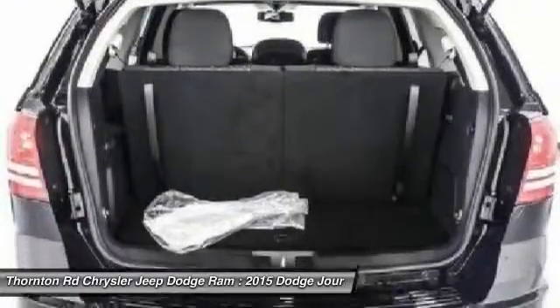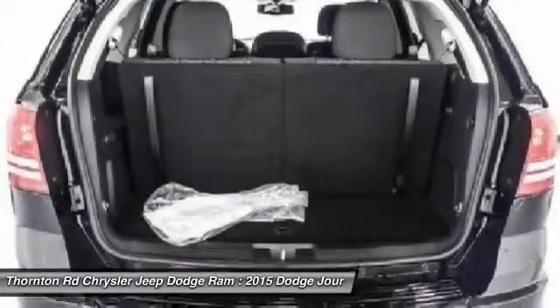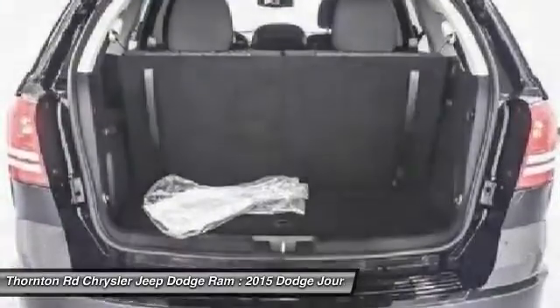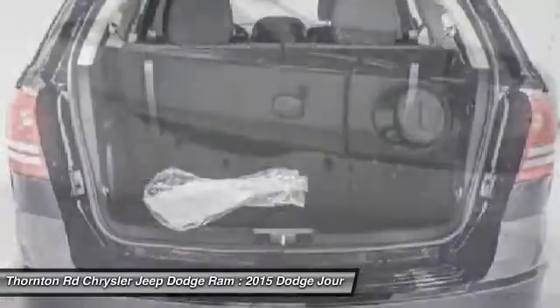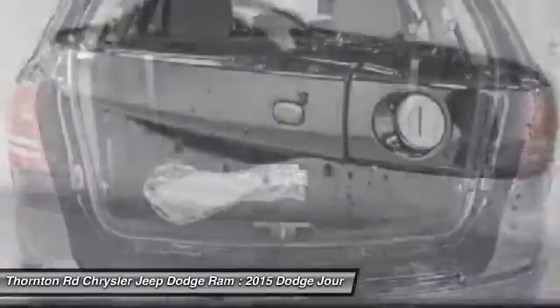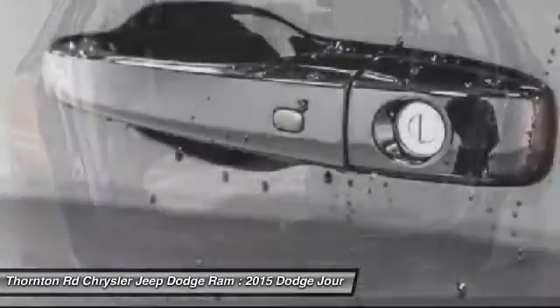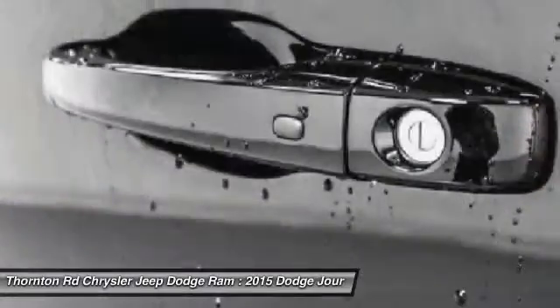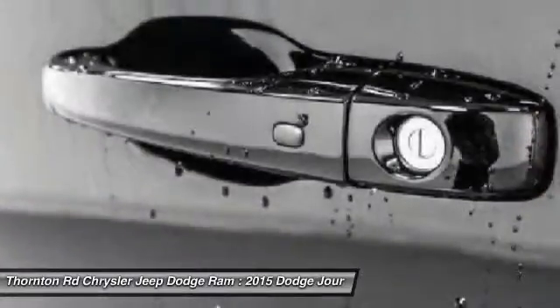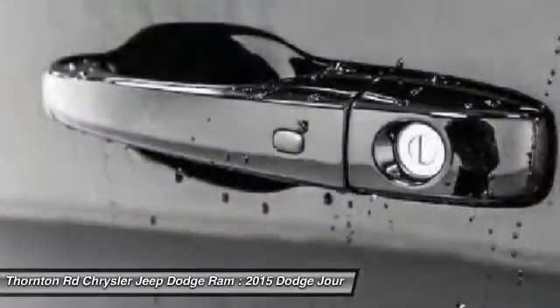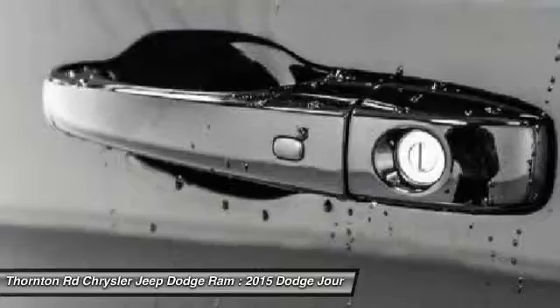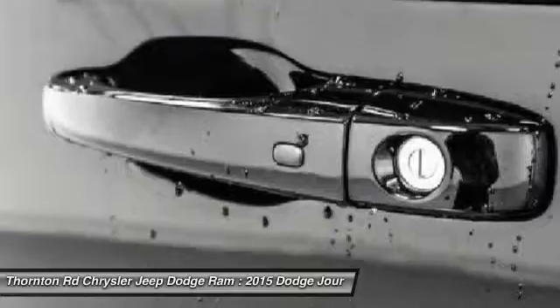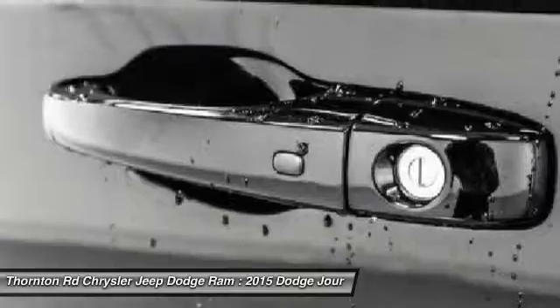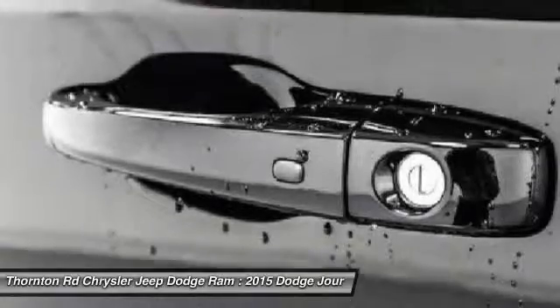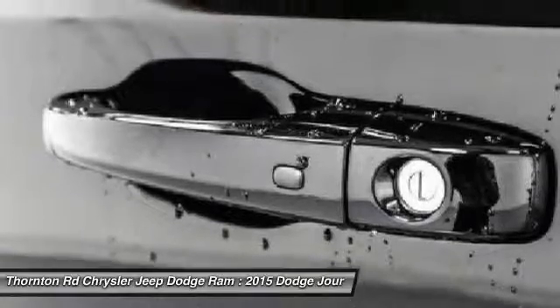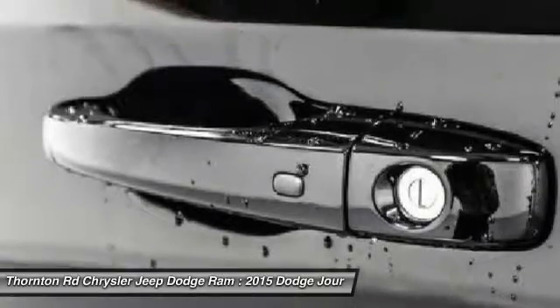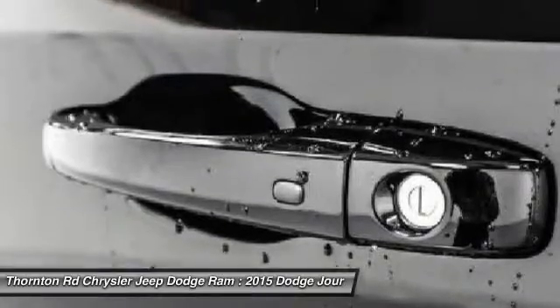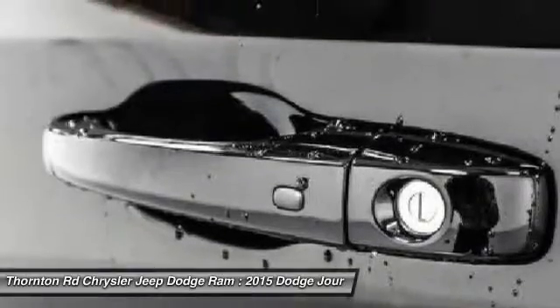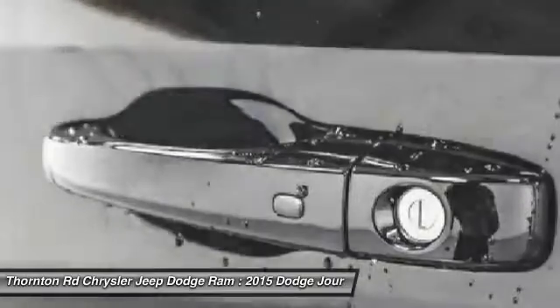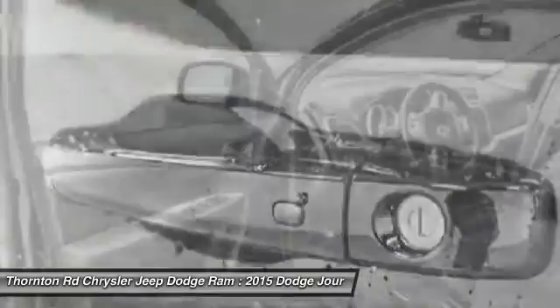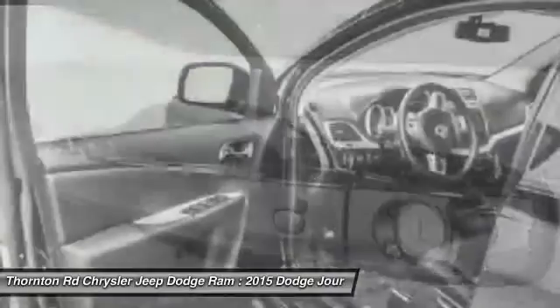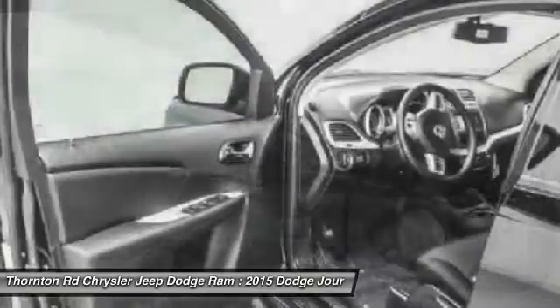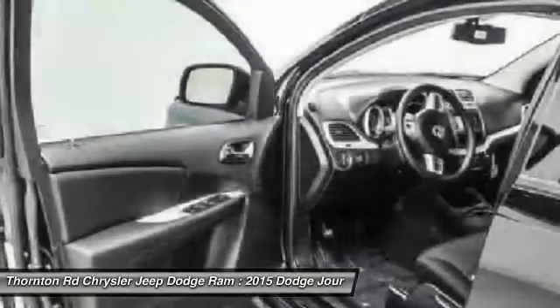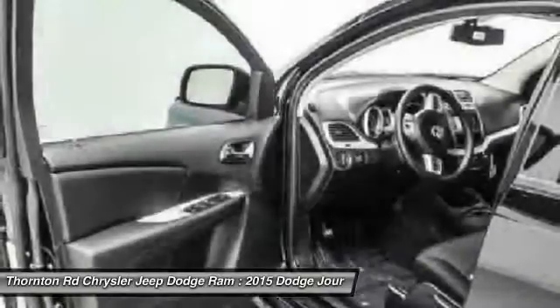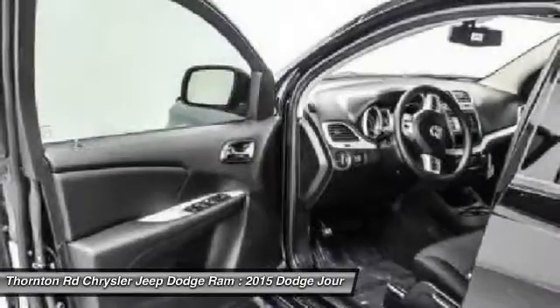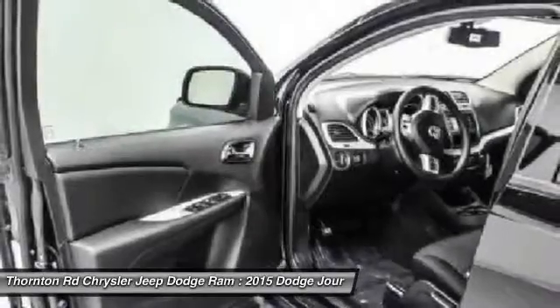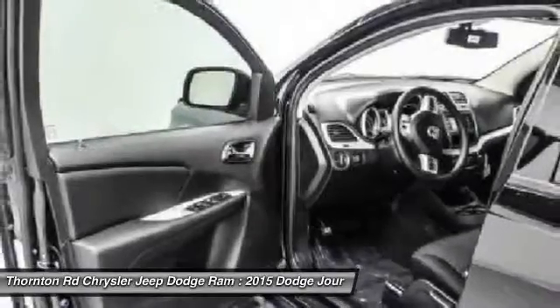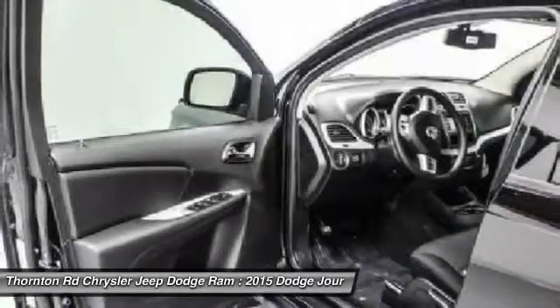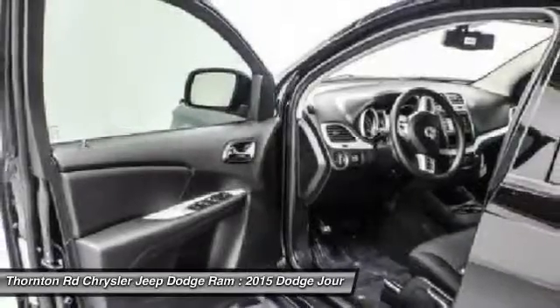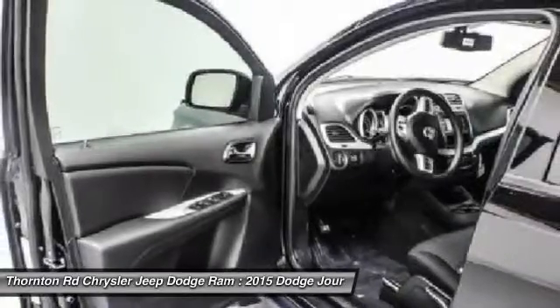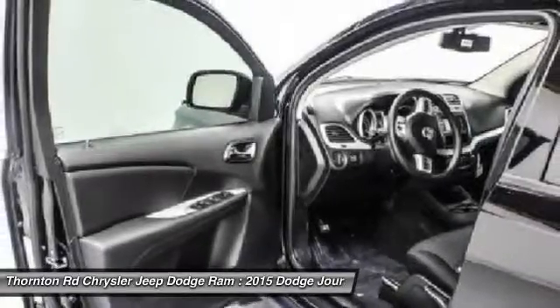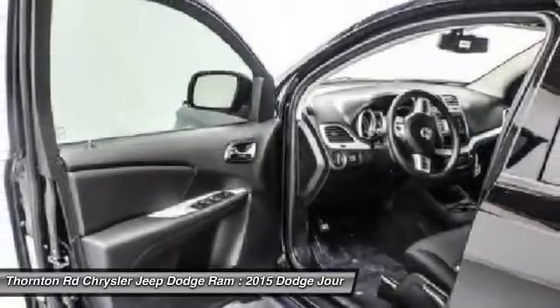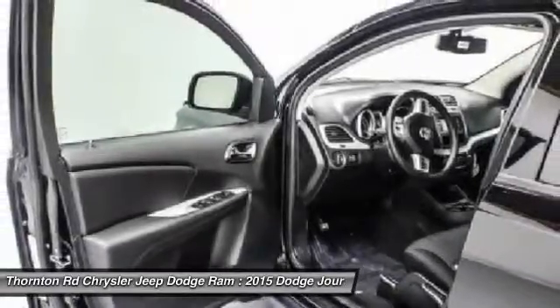Four wheel disc brakes, trip computer, electronic stability control, CD player, and power windows.